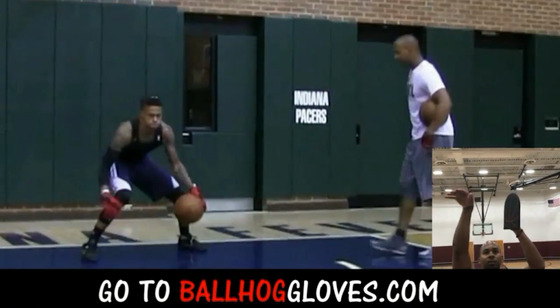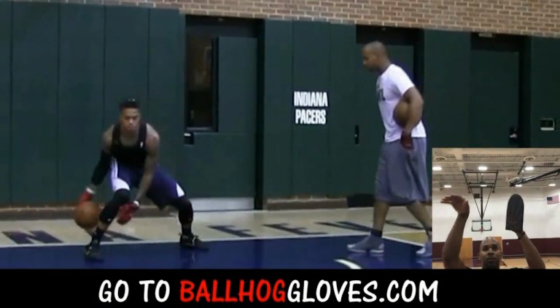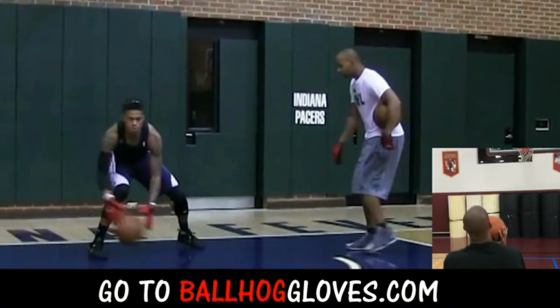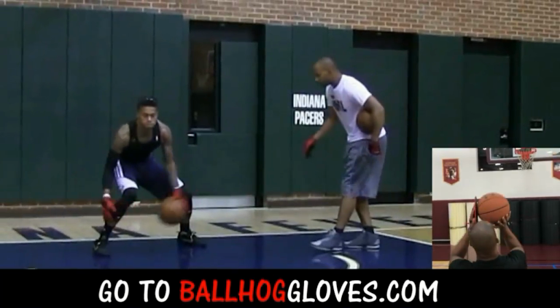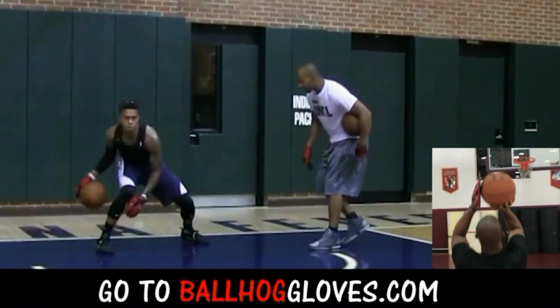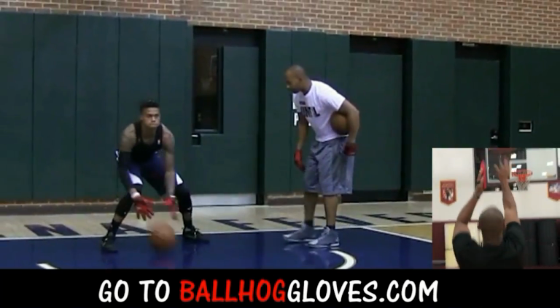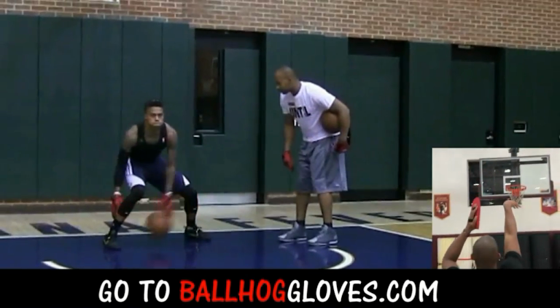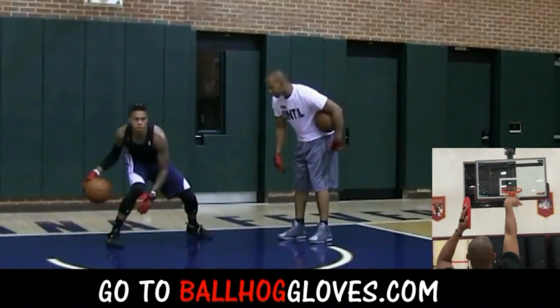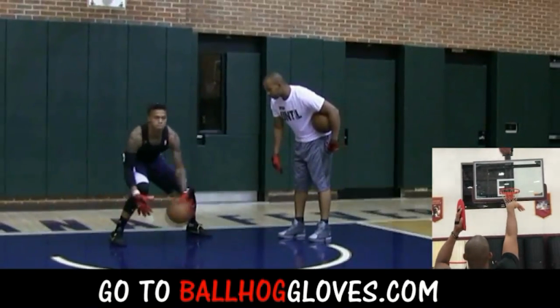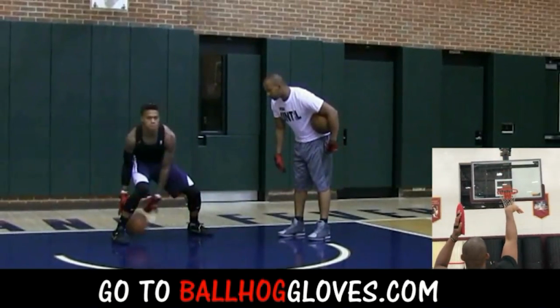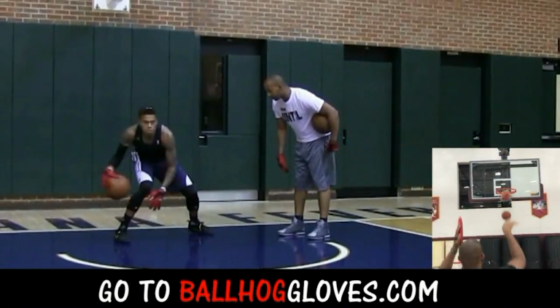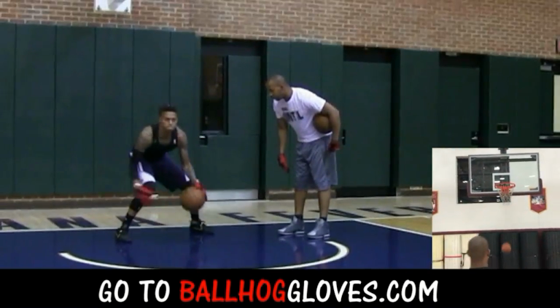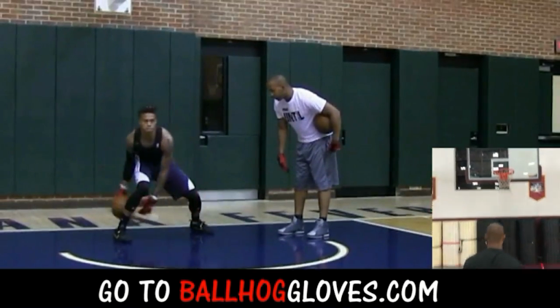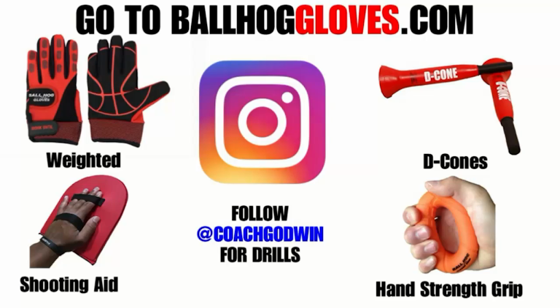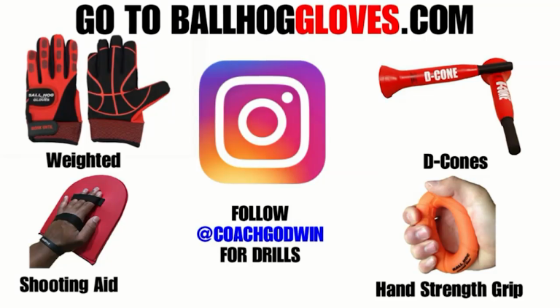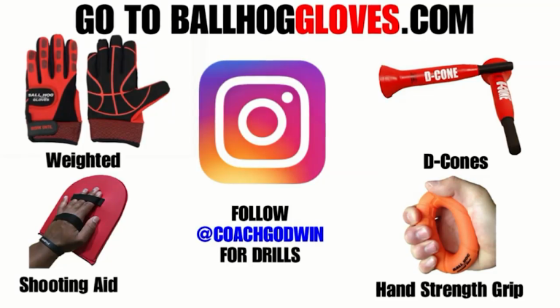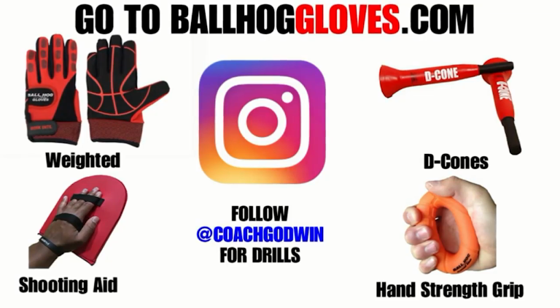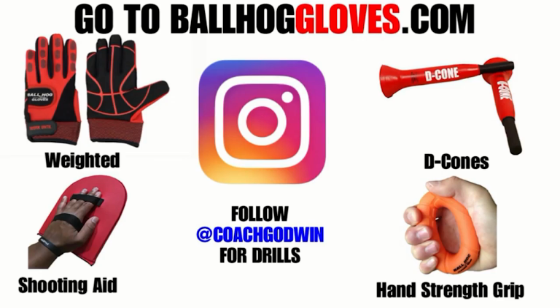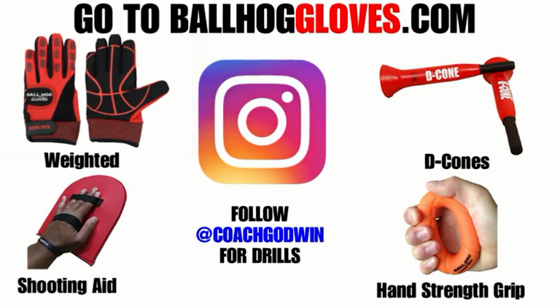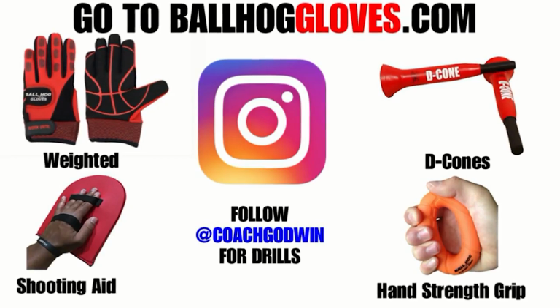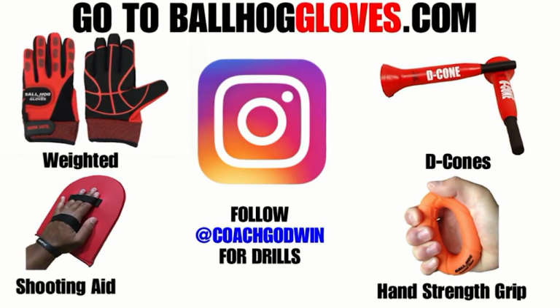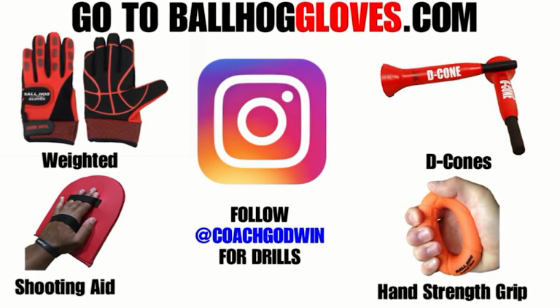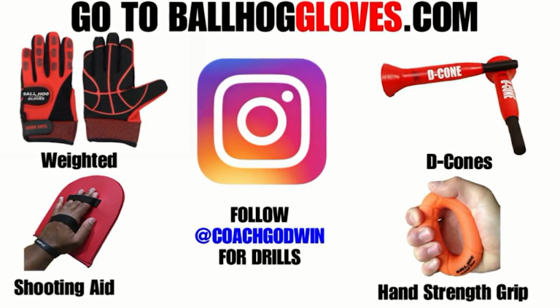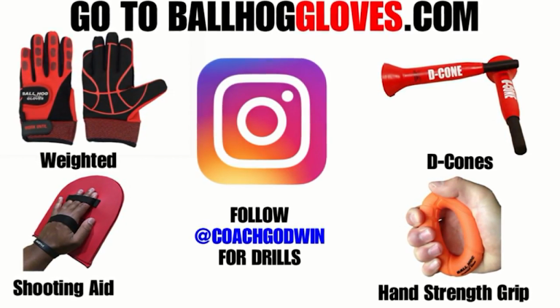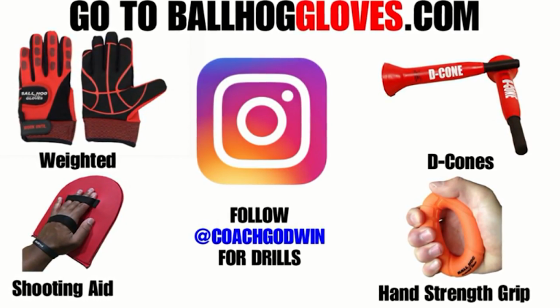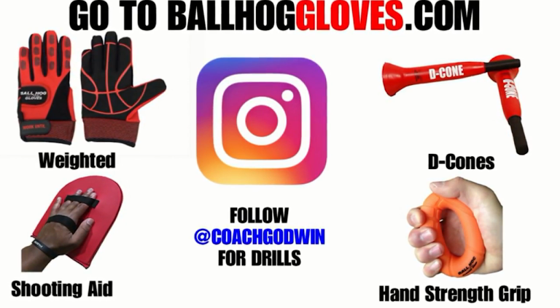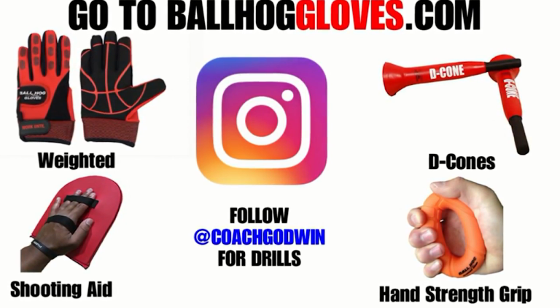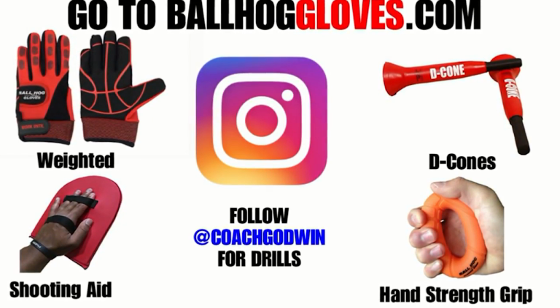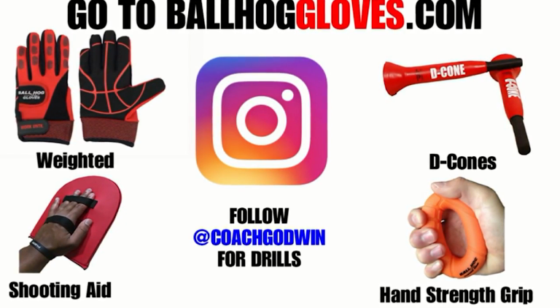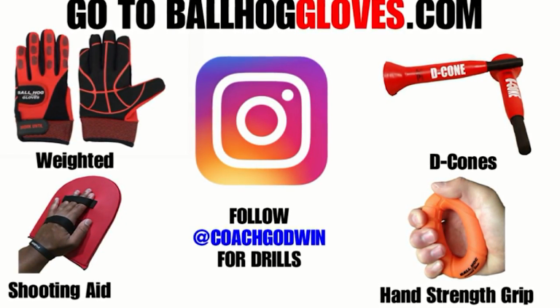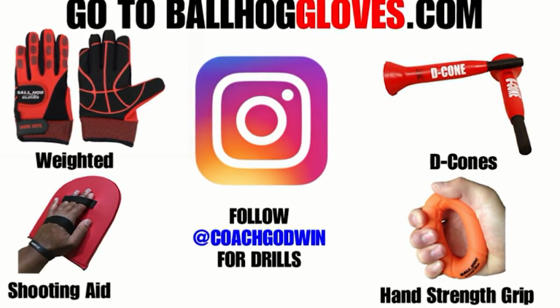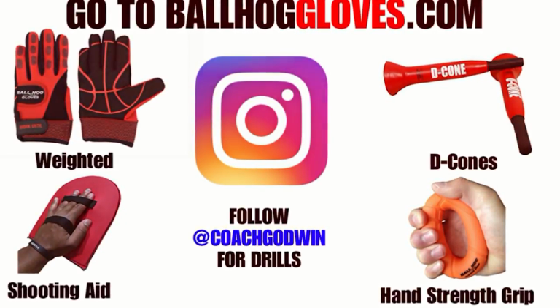Same thing with this — it's the most realistic way to get into a game. For basketball drills, follow Coach Godwin on Instagram and go to ballhoggloves.com.